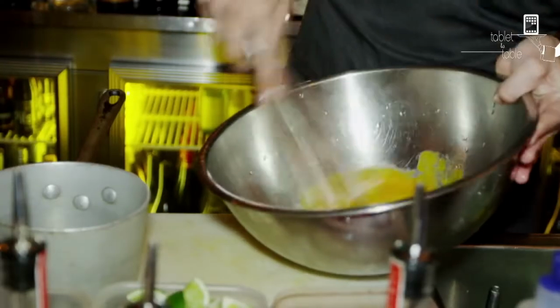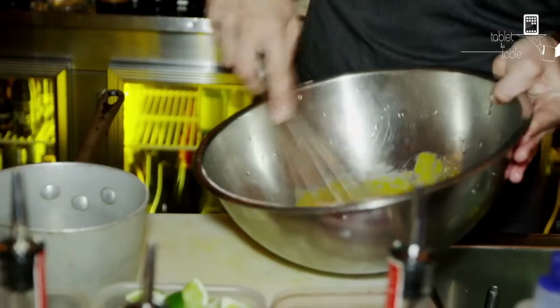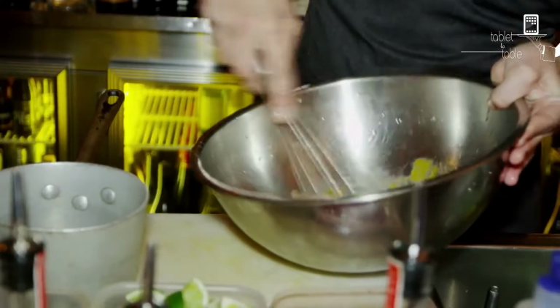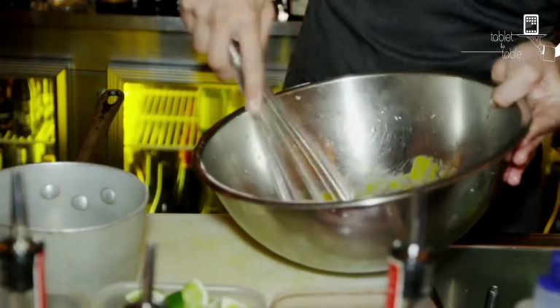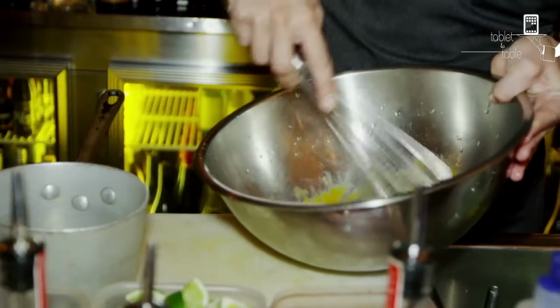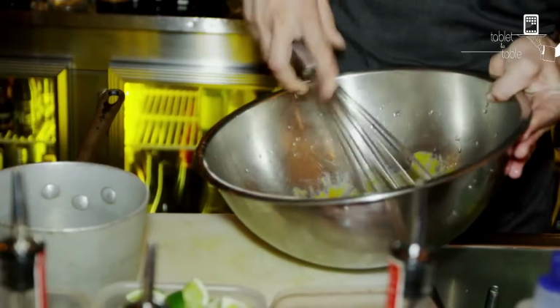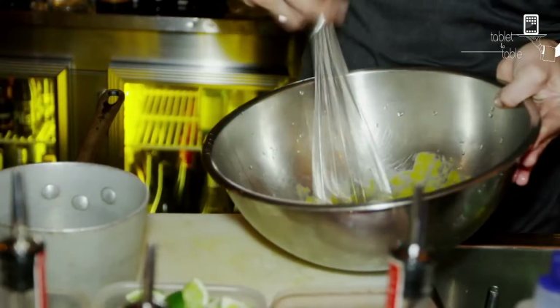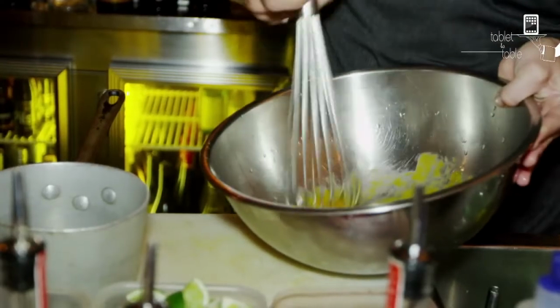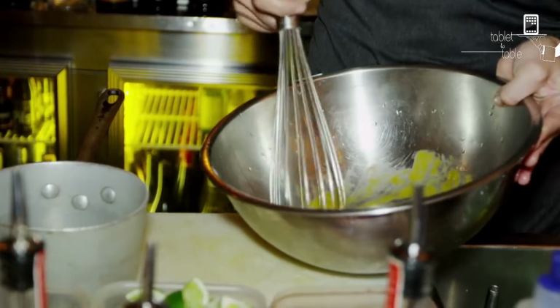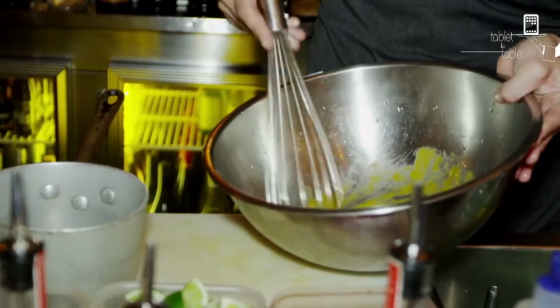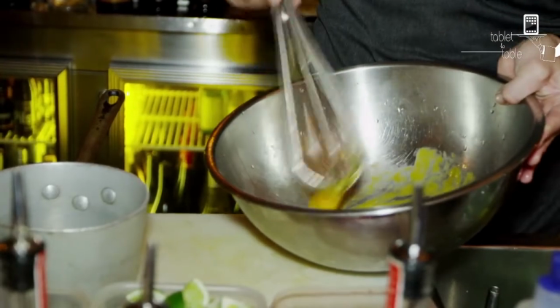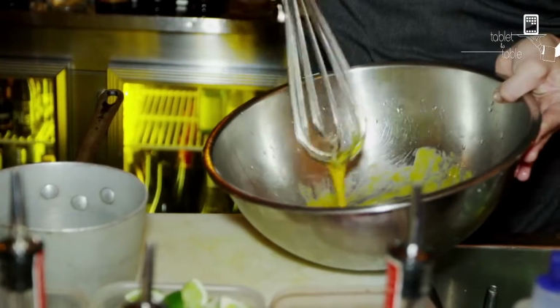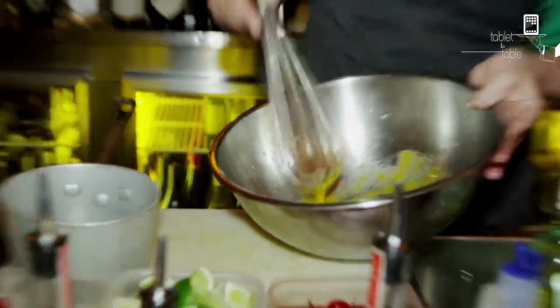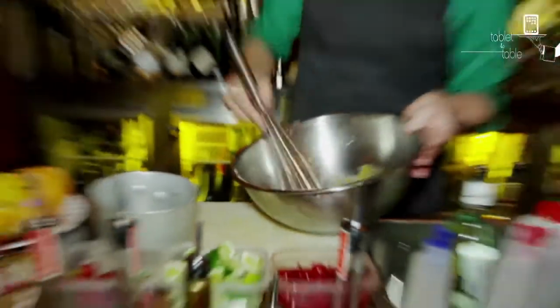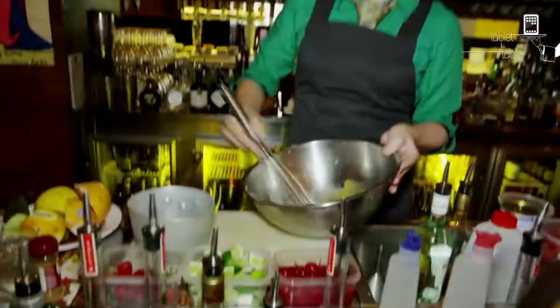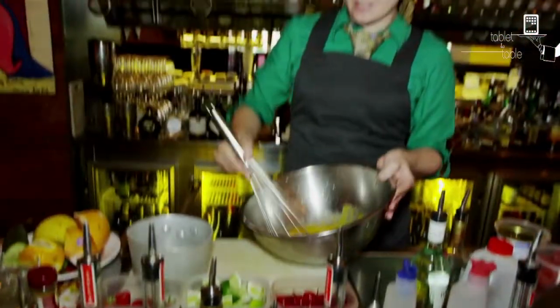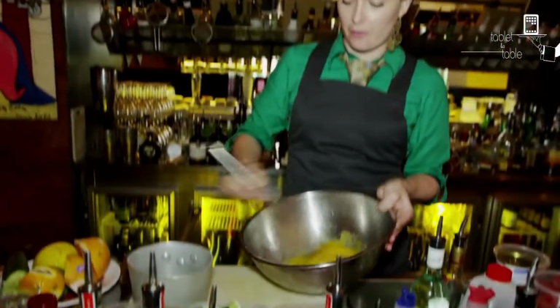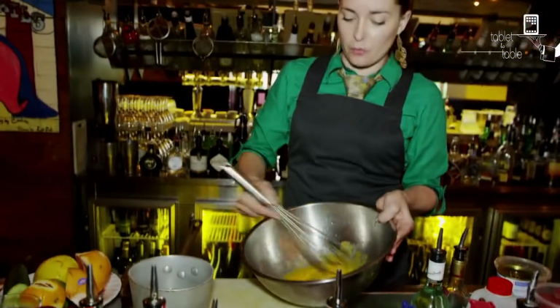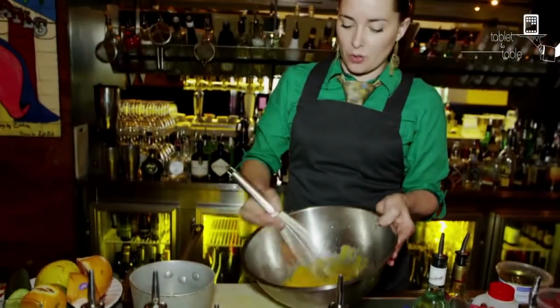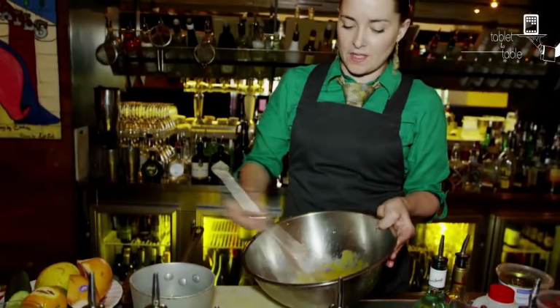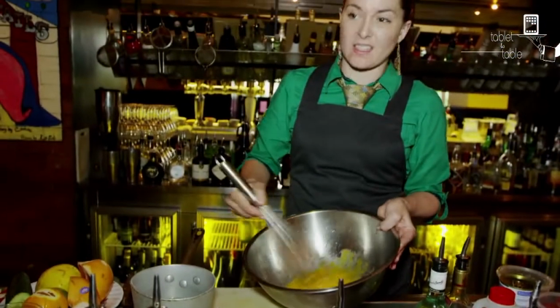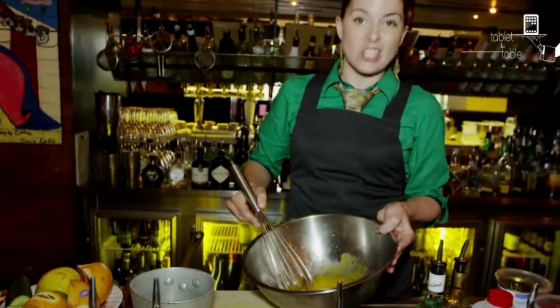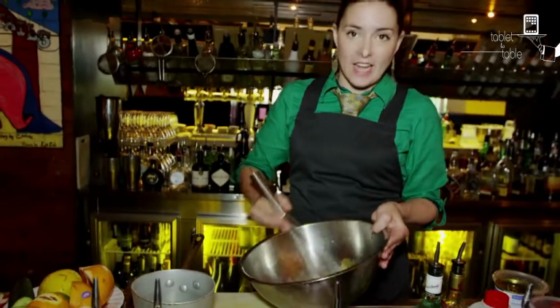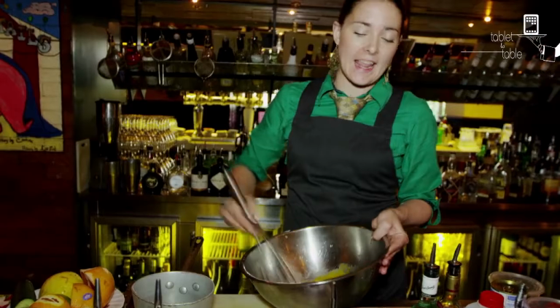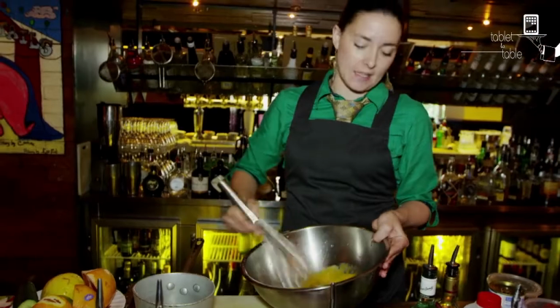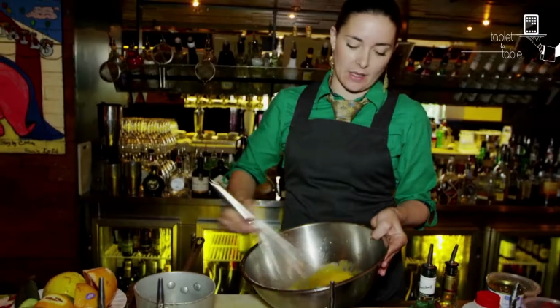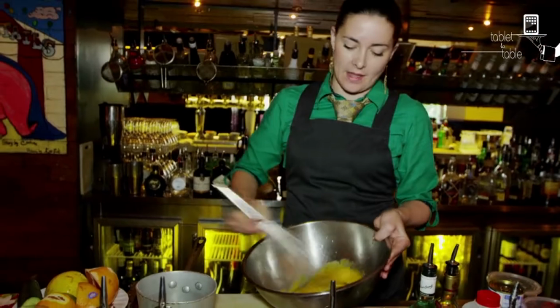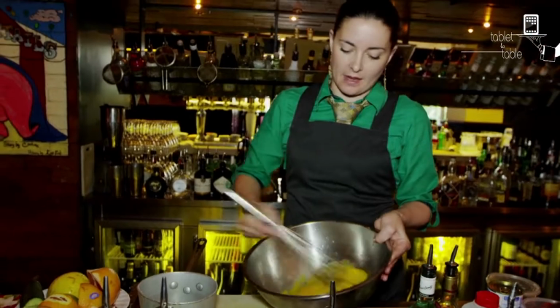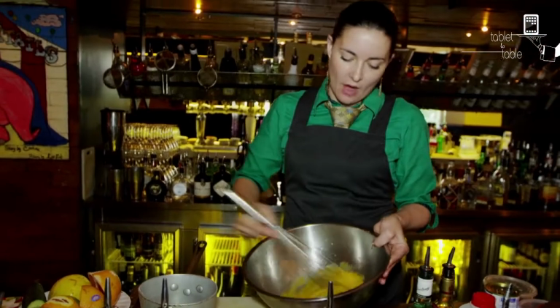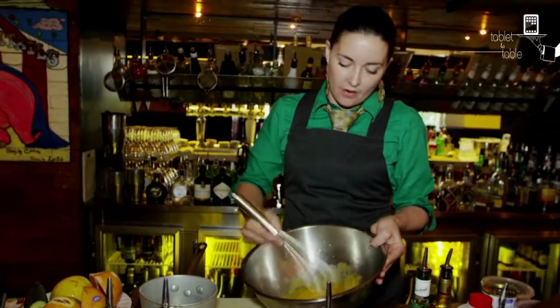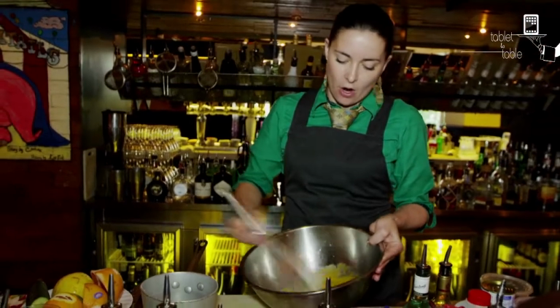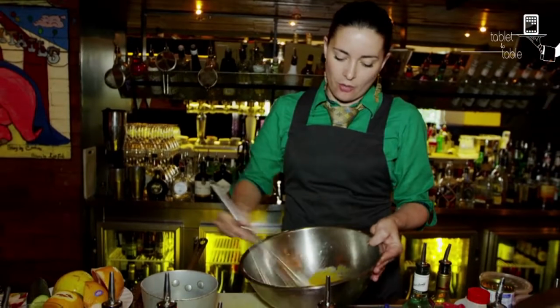You can use a hand blender, a food blender, food processor, KitchenAid — something like that if you have it at home.